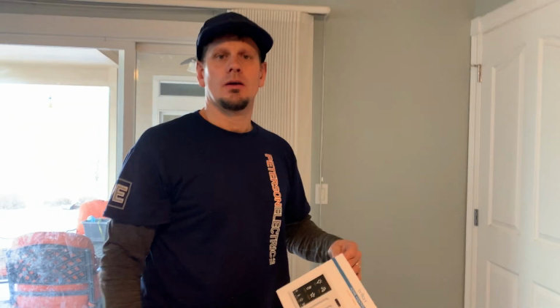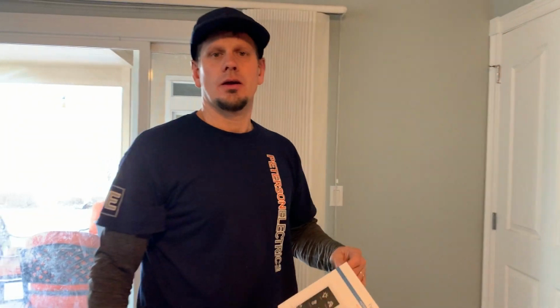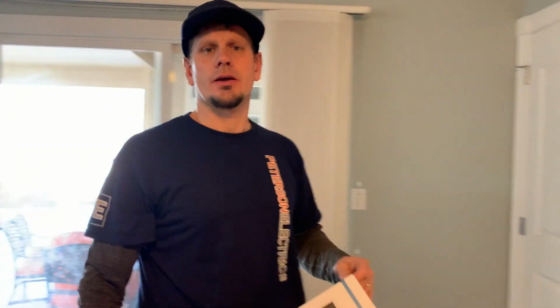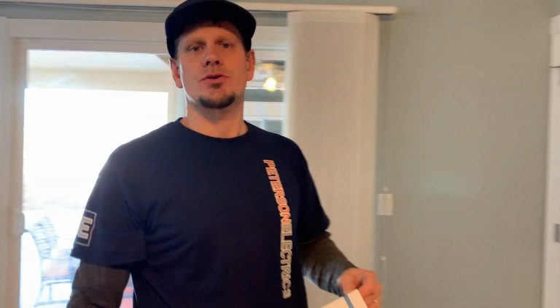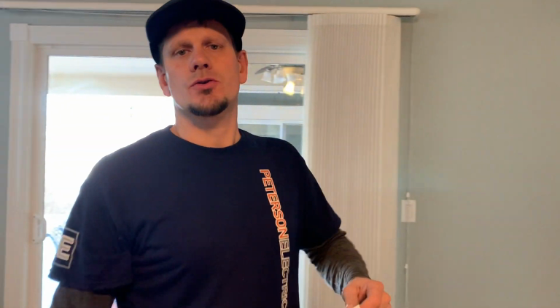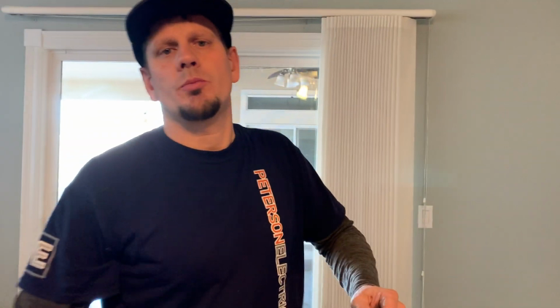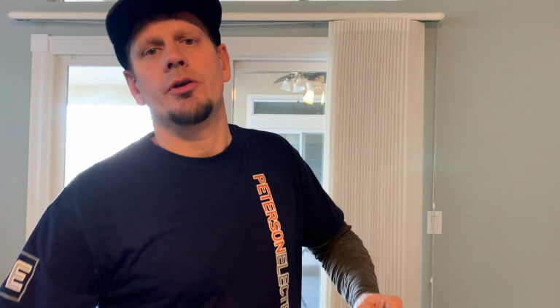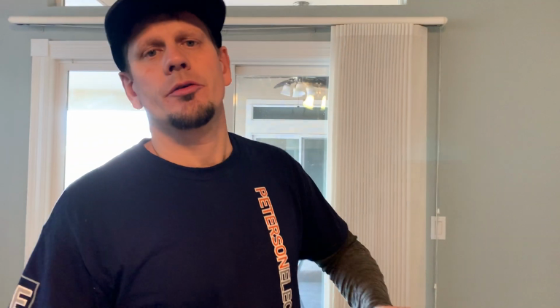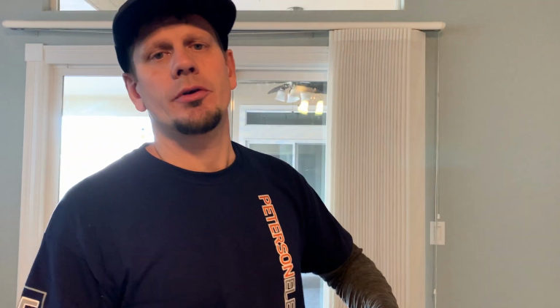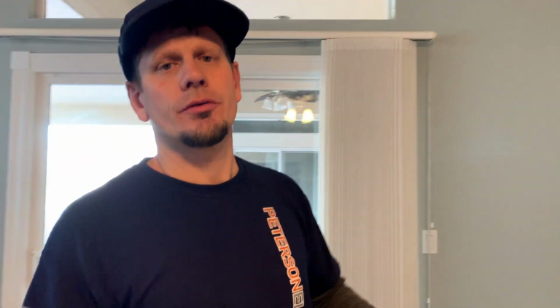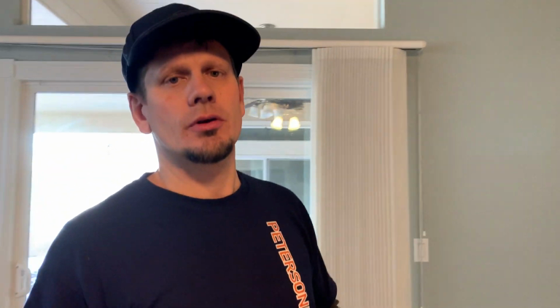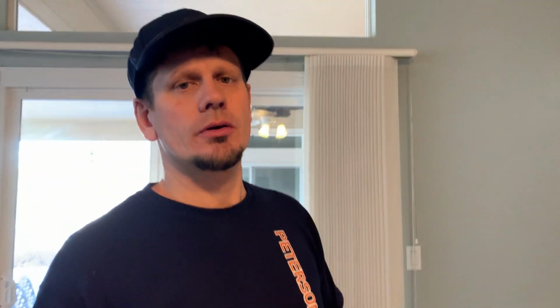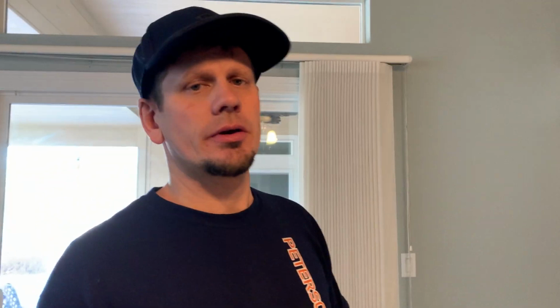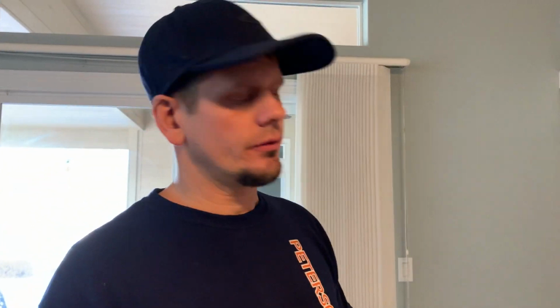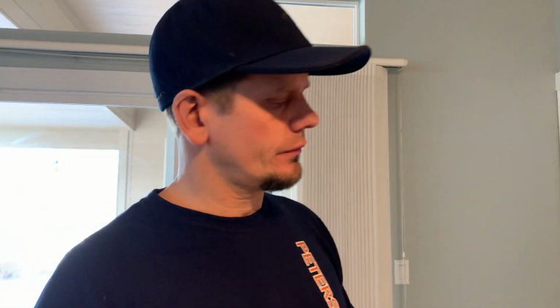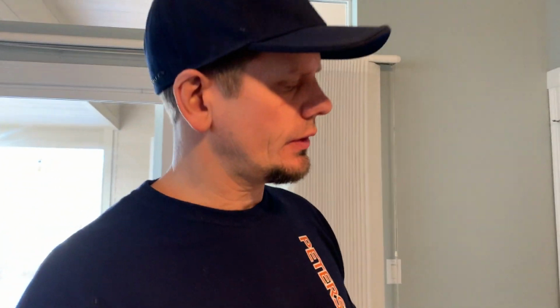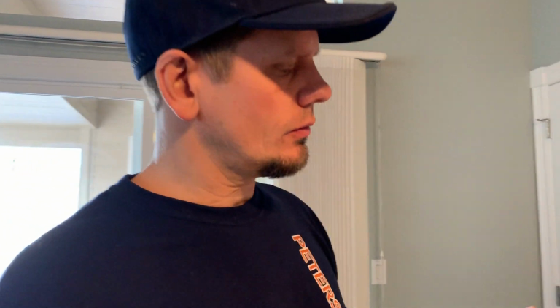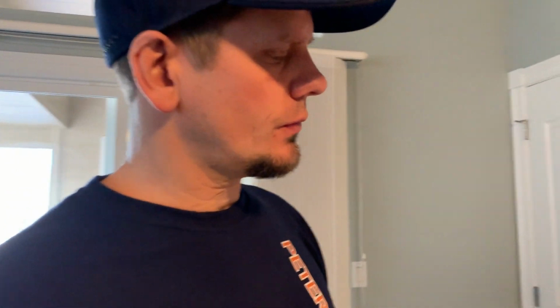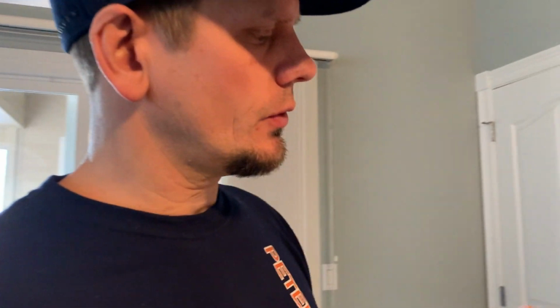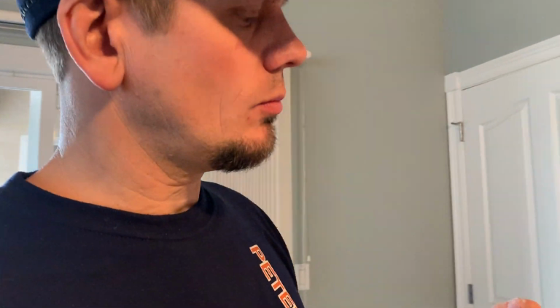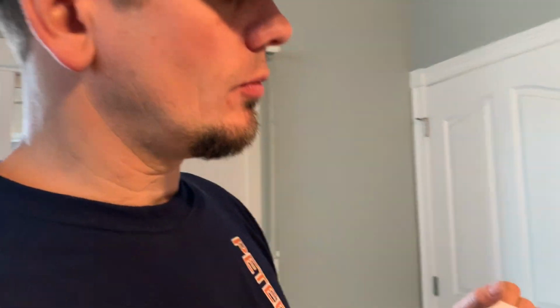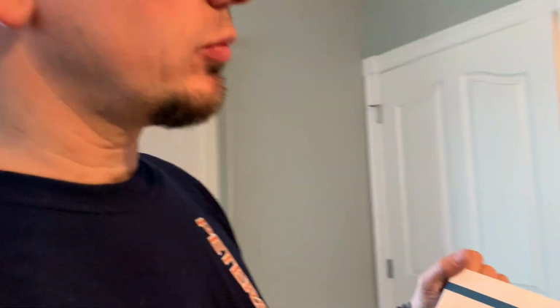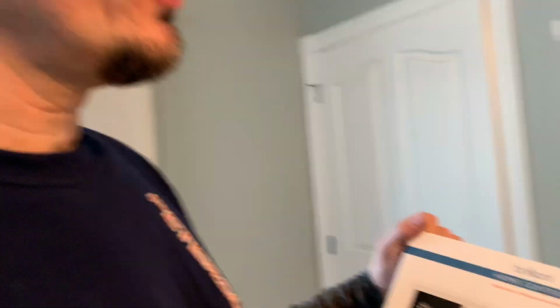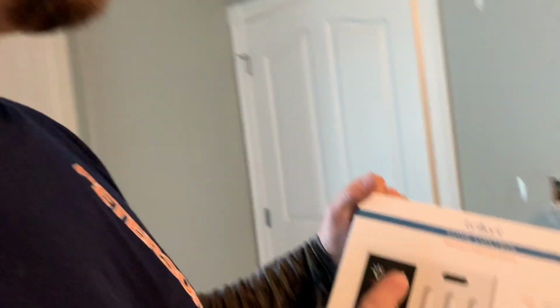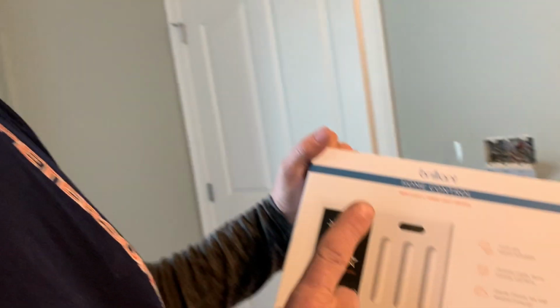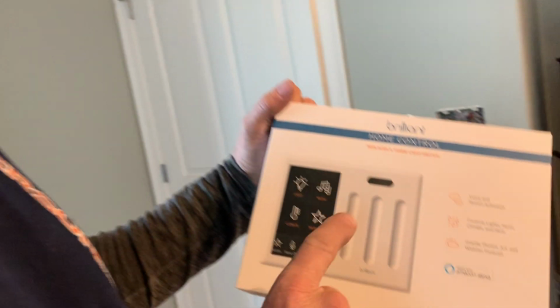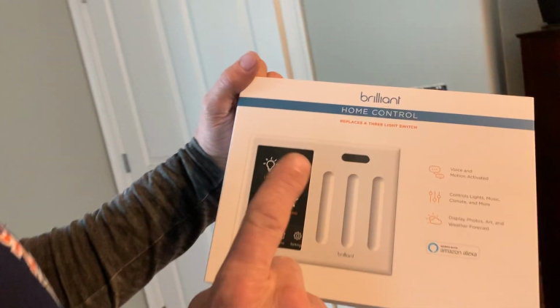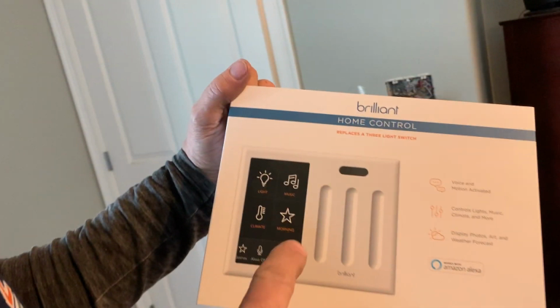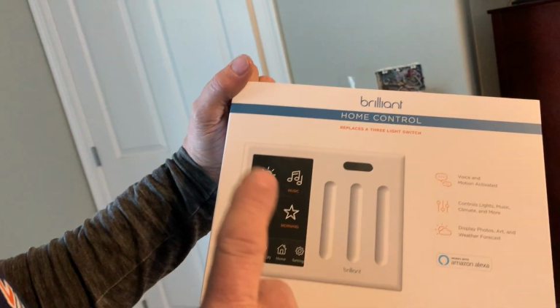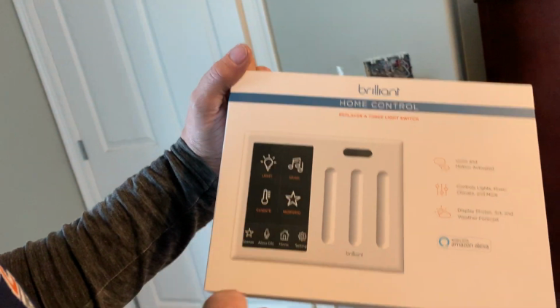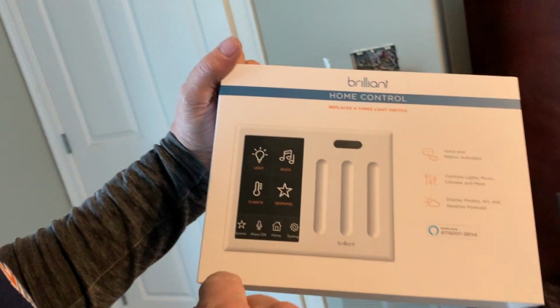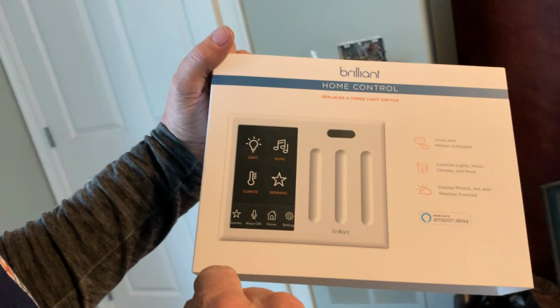Hey guys, Joshua Peterson, Peterson Electric. Here's a video for you about Brilliant home control switches.